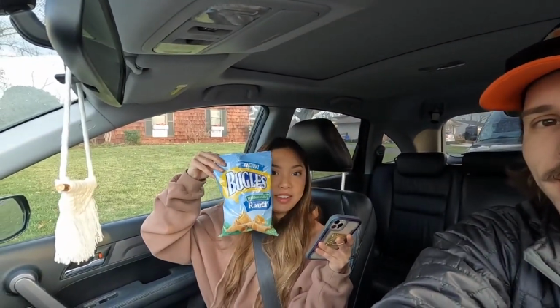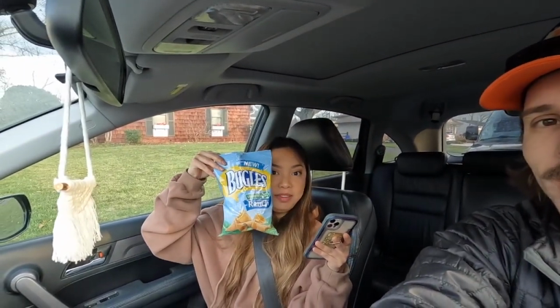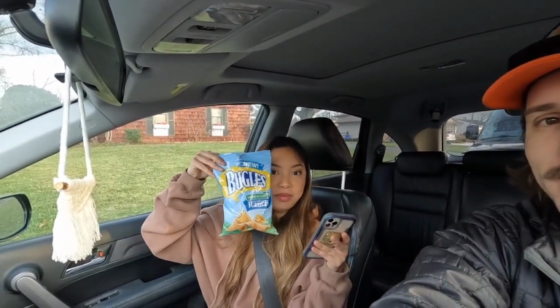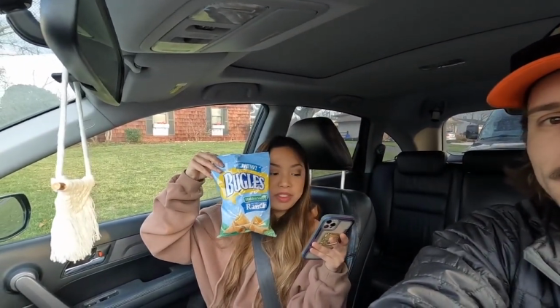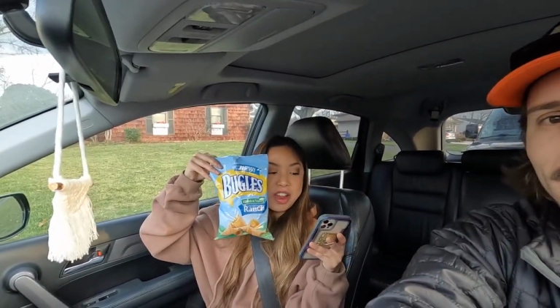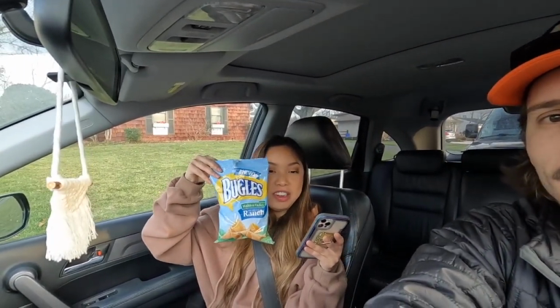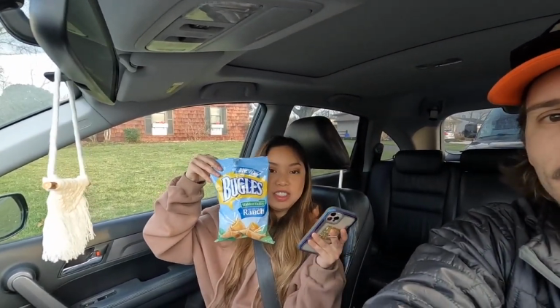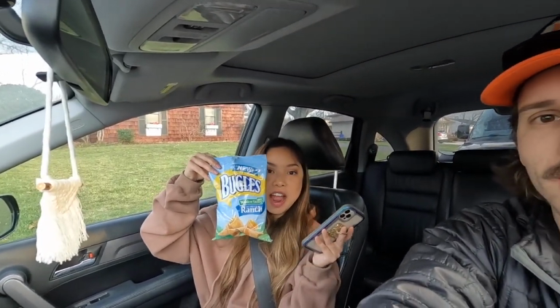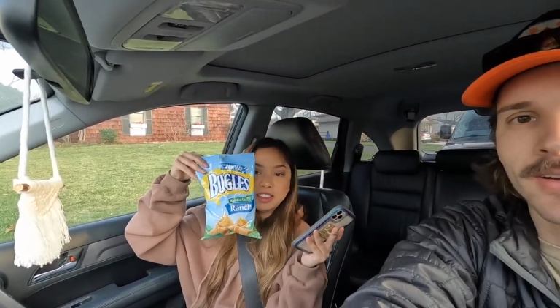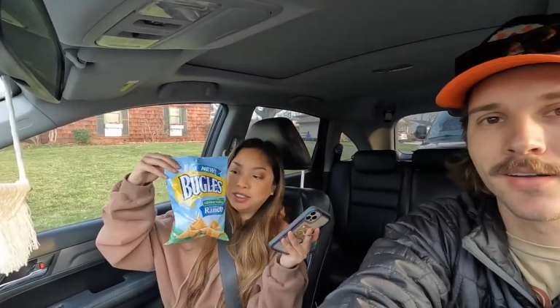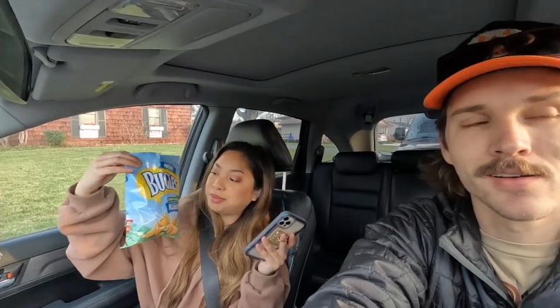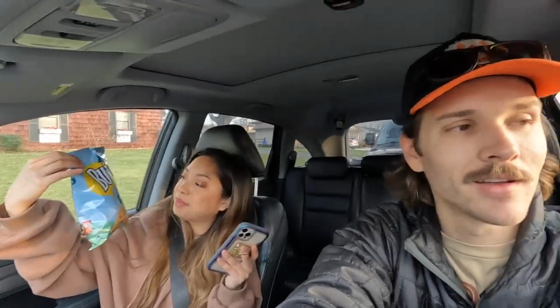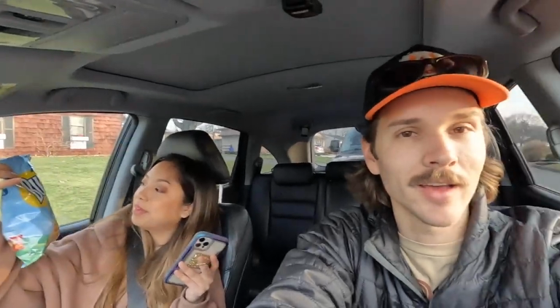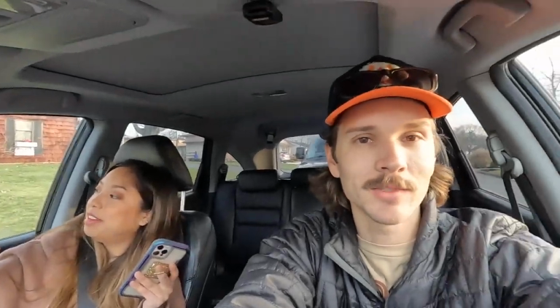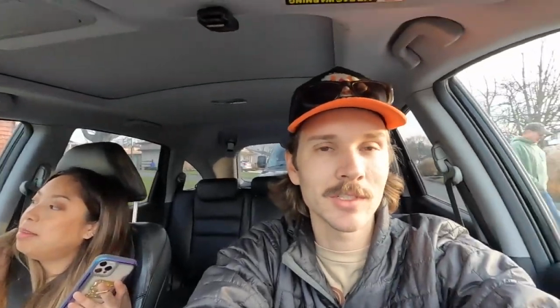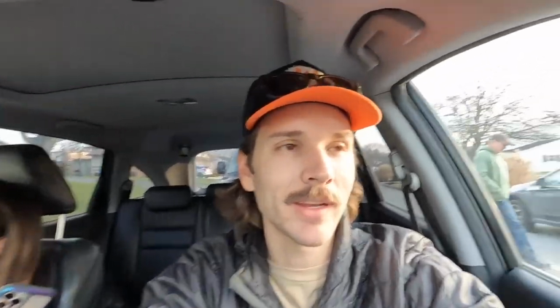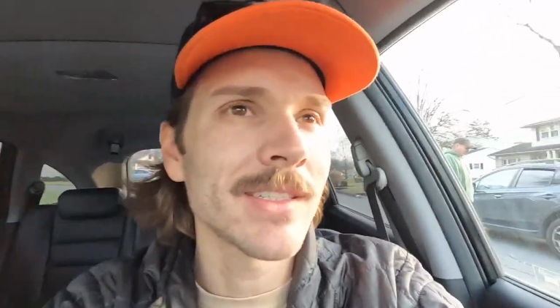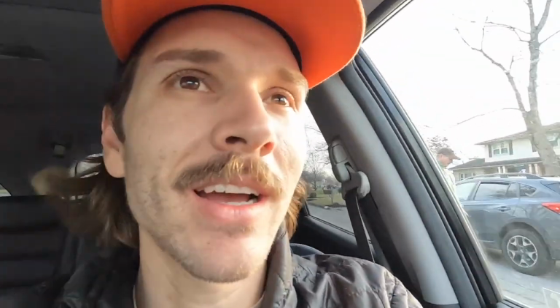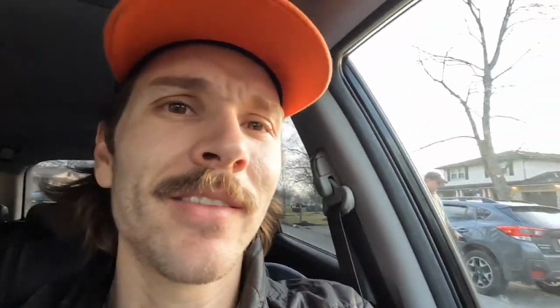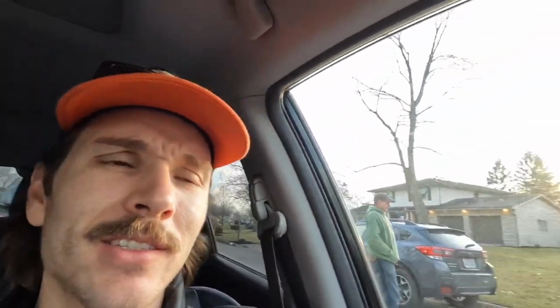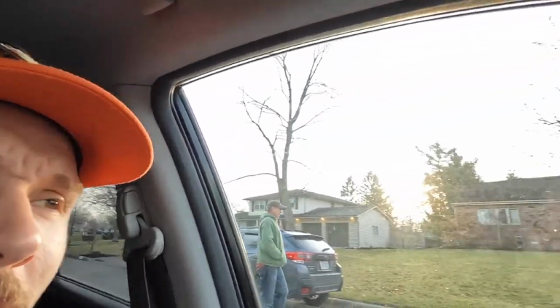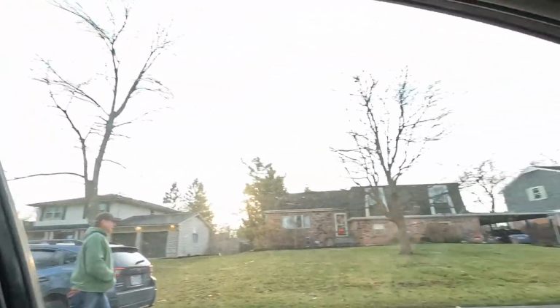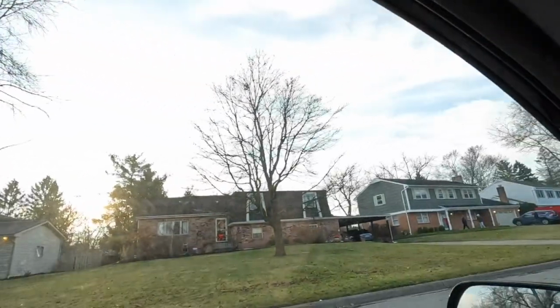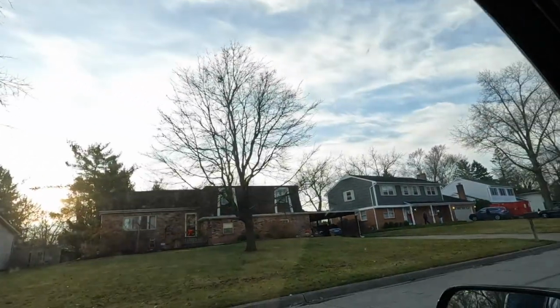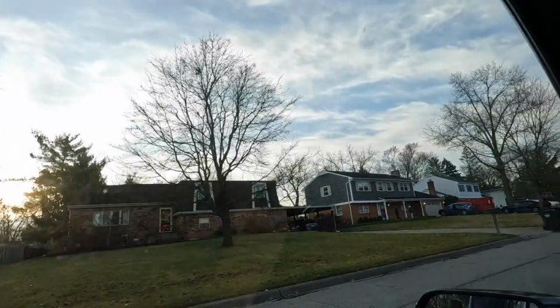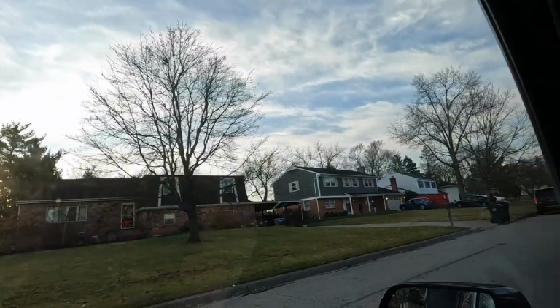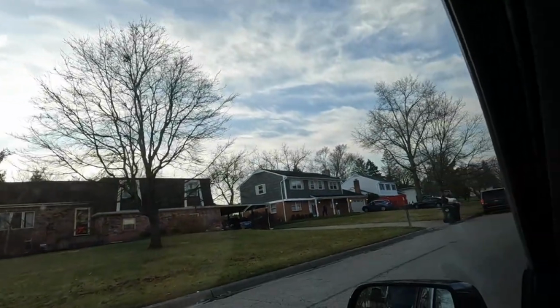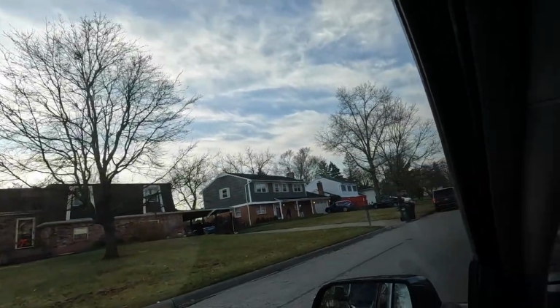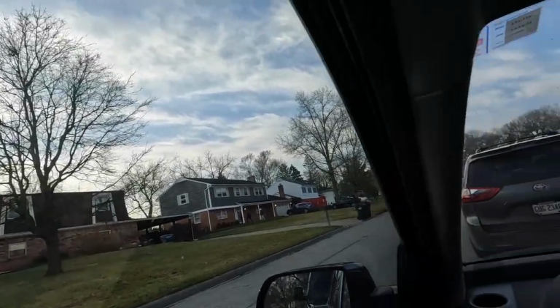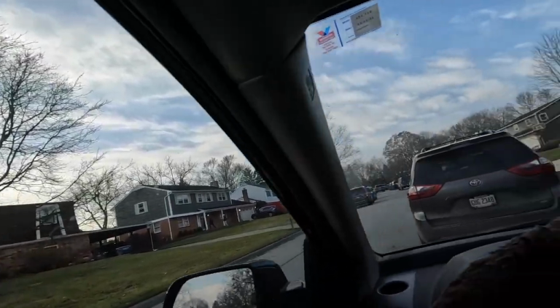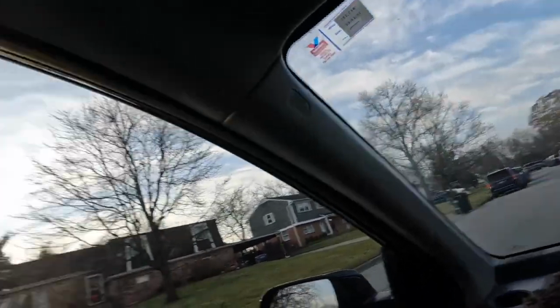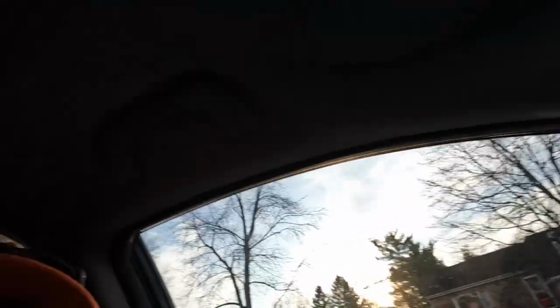A few days later we're at another estate sale. We've got Lena with us this time, snacks and all. We're just waiting outside — there's a lot of people out here.